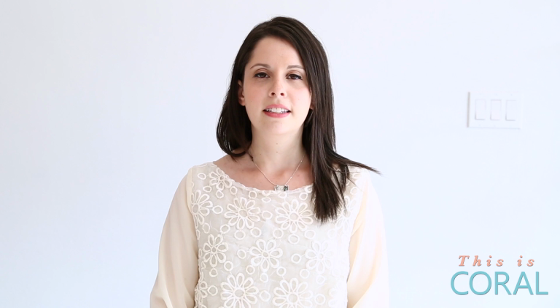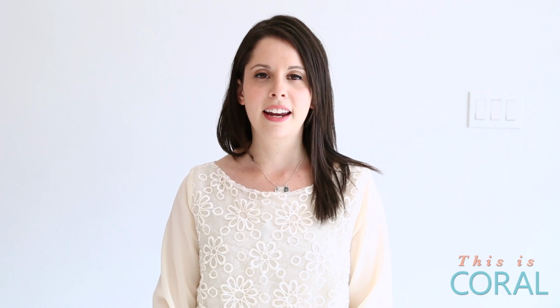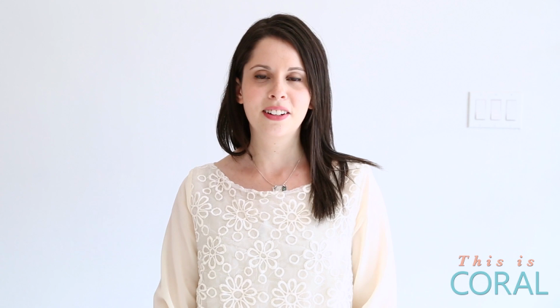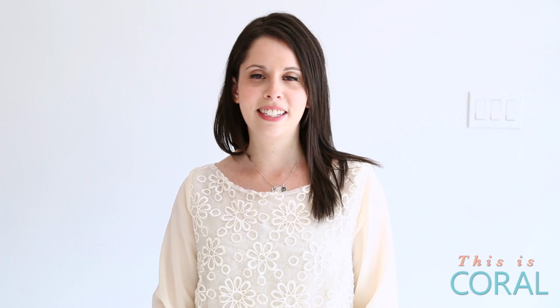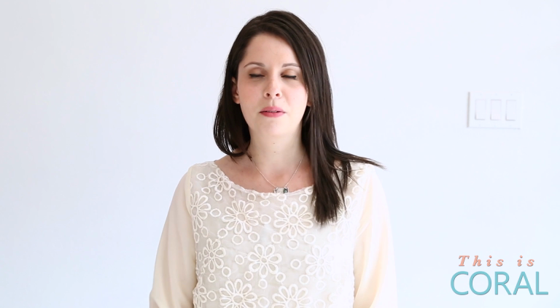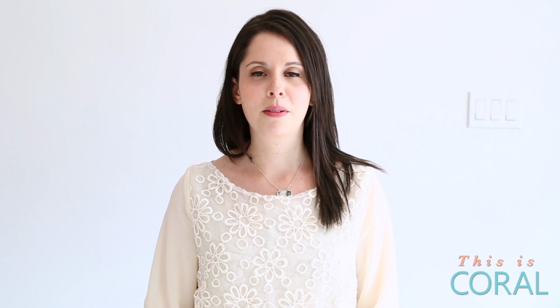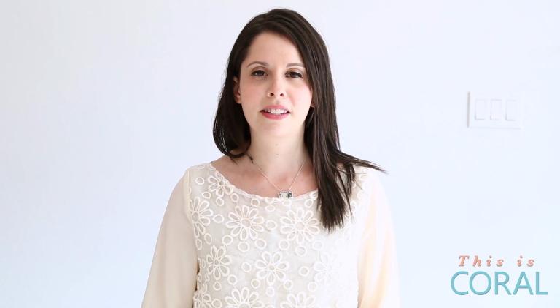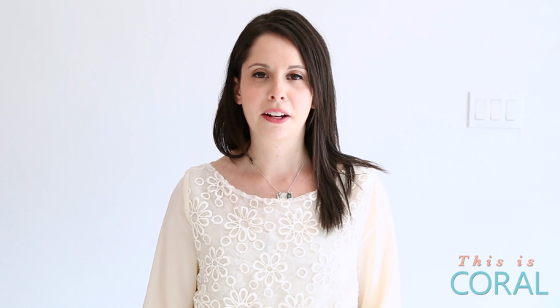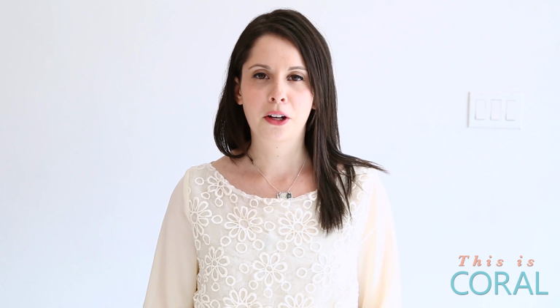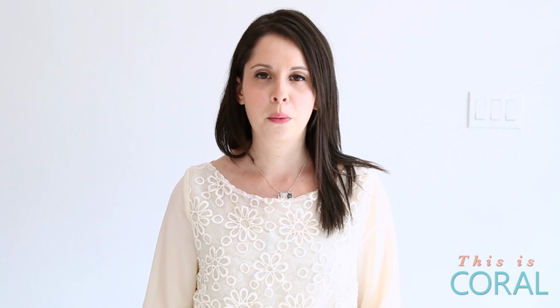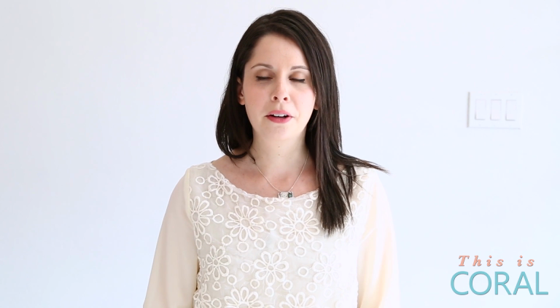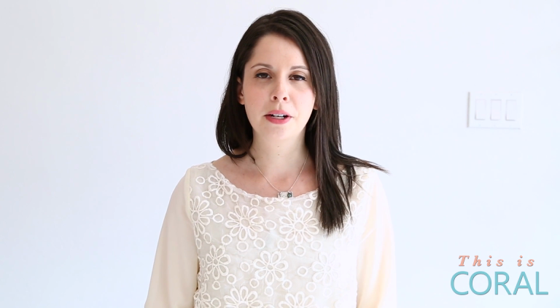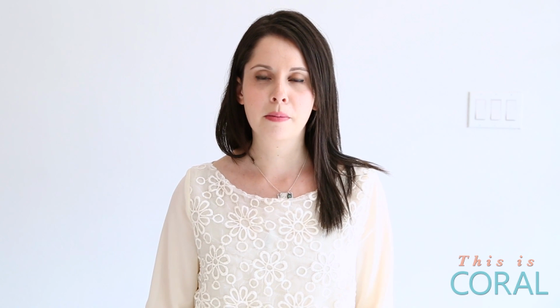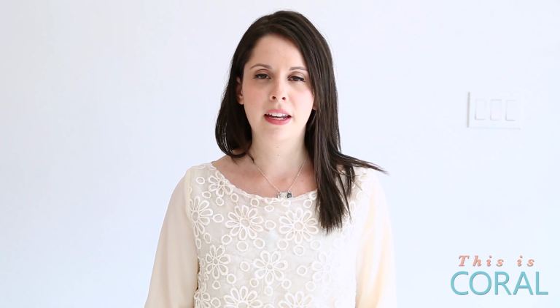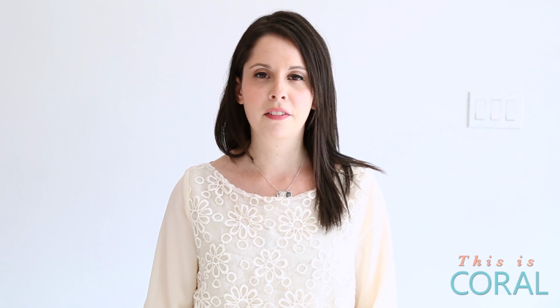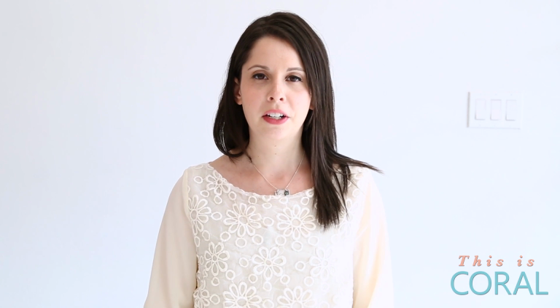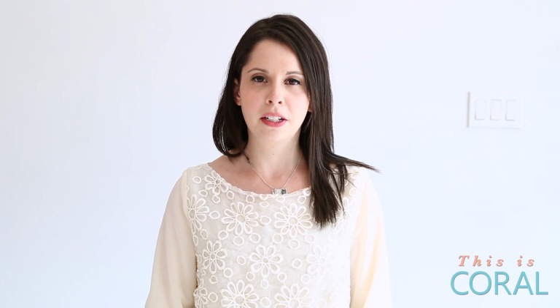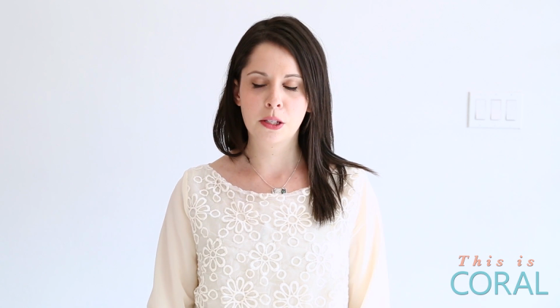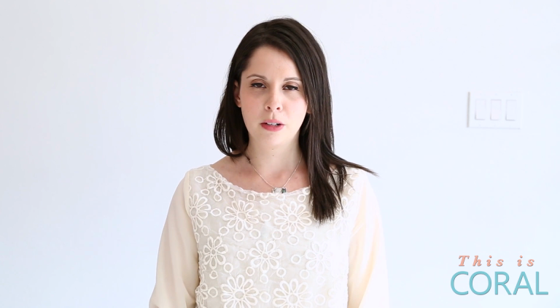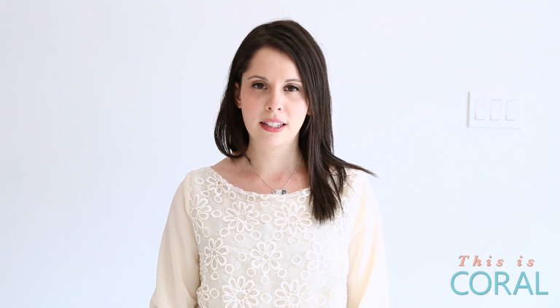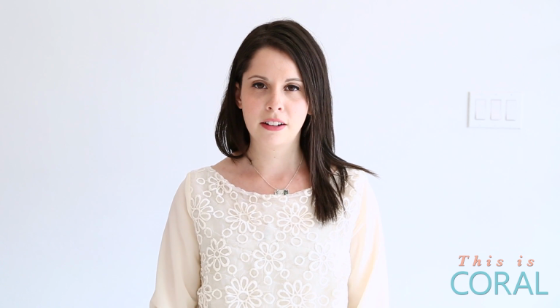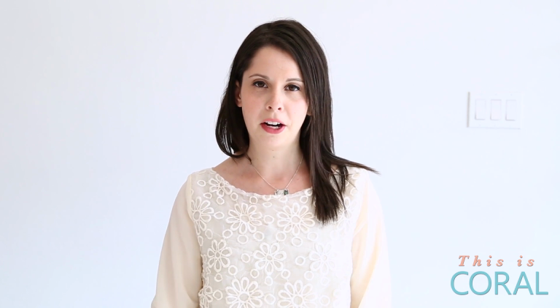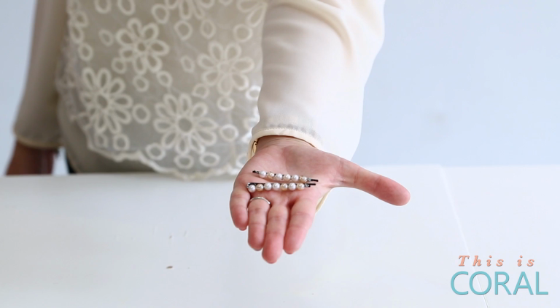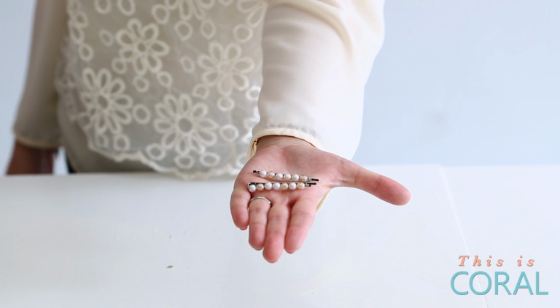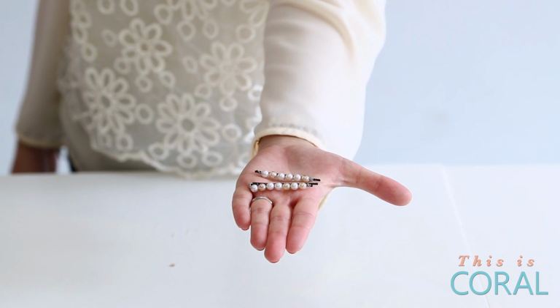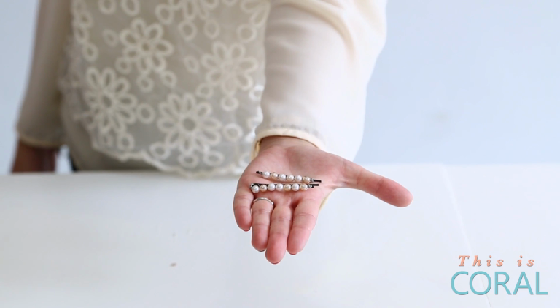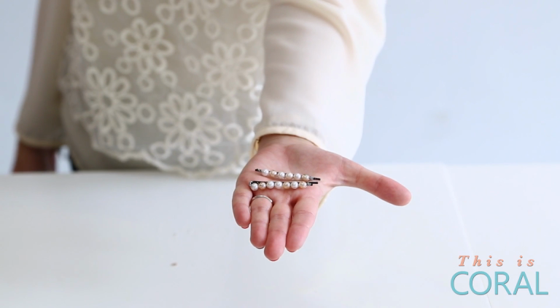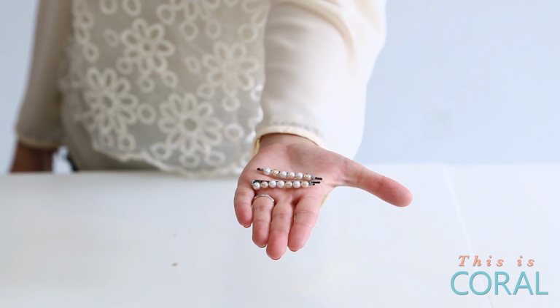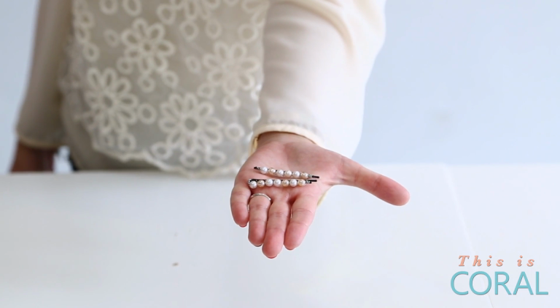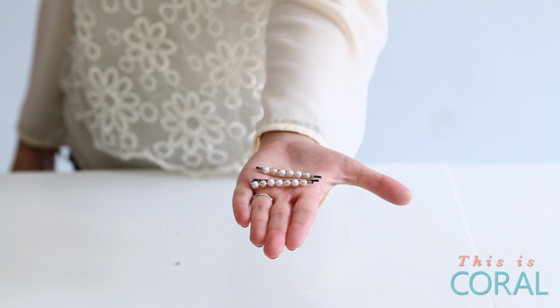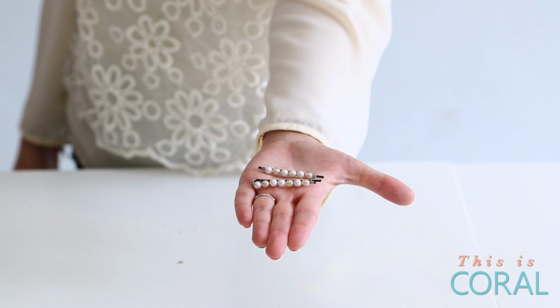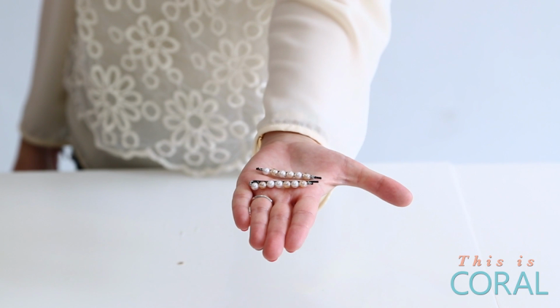Today on DIY with Designer Co, we're going to be making a very sweet set of hairpins that look and feel vintage.